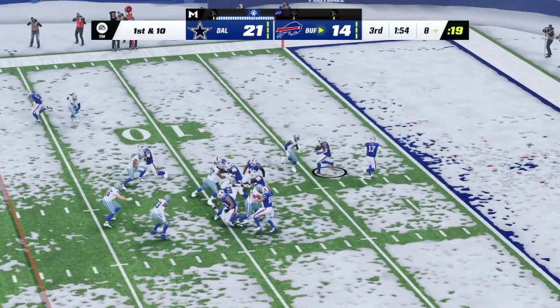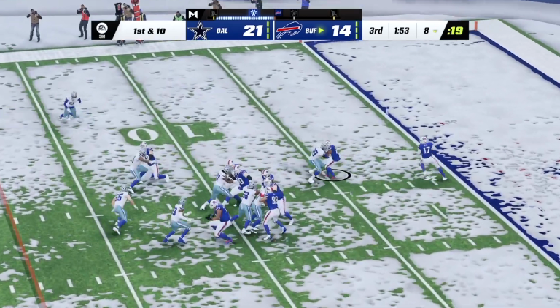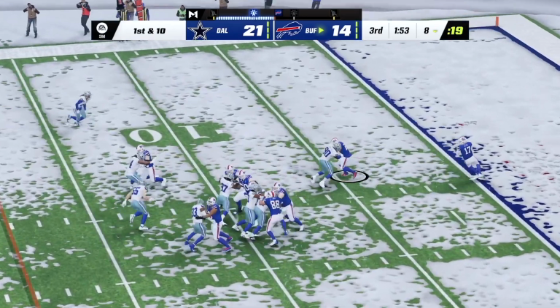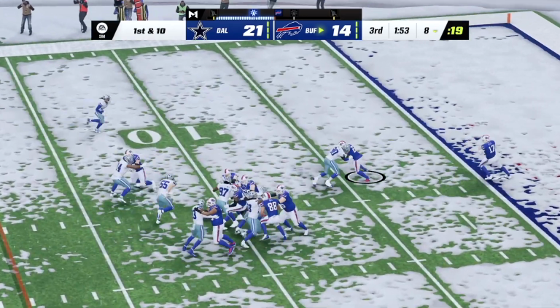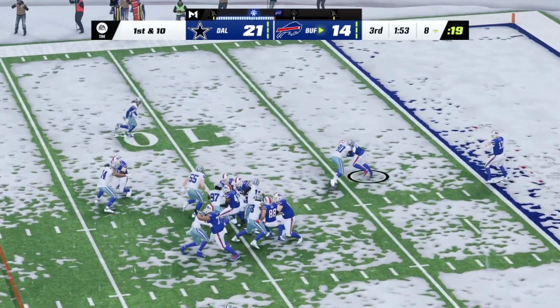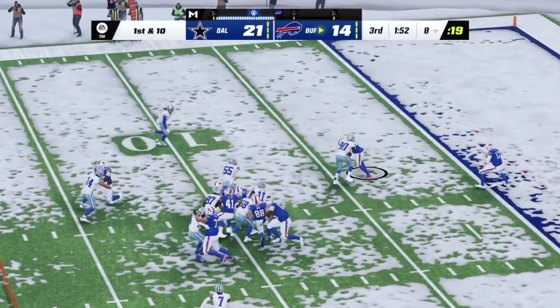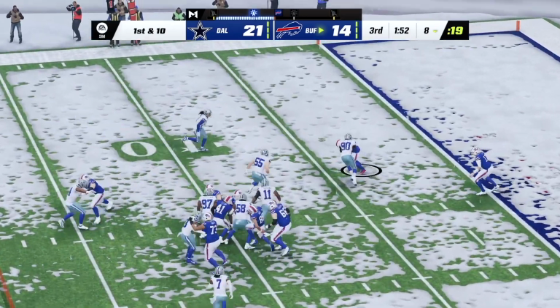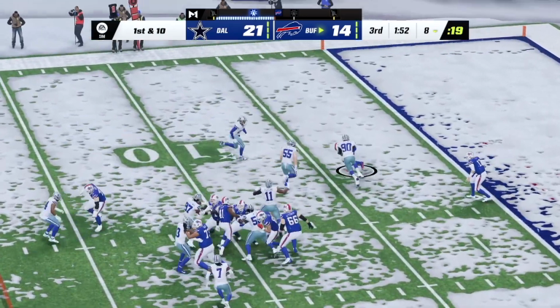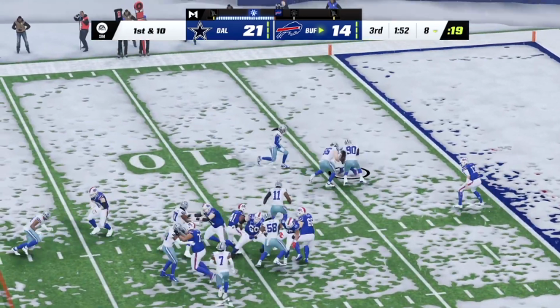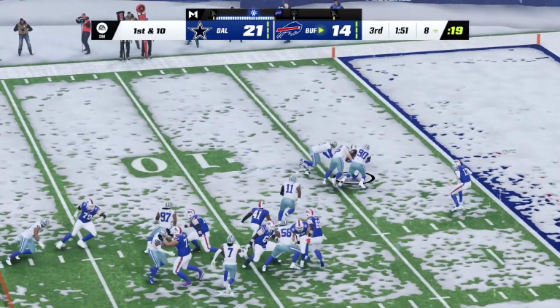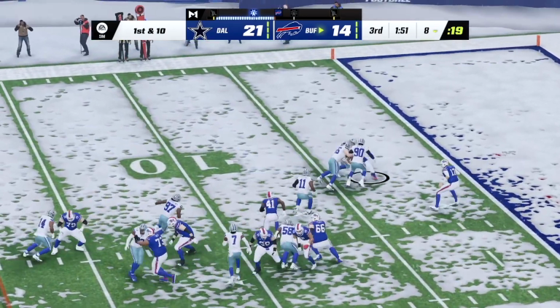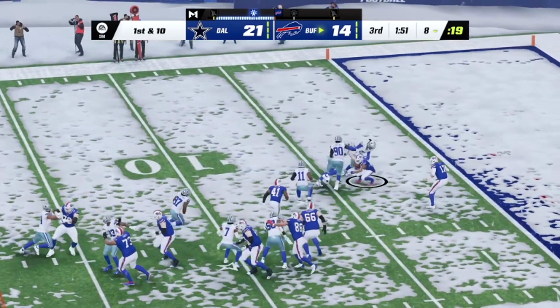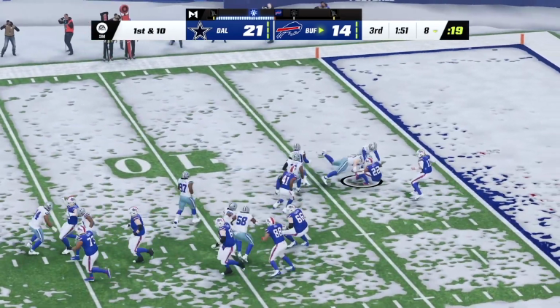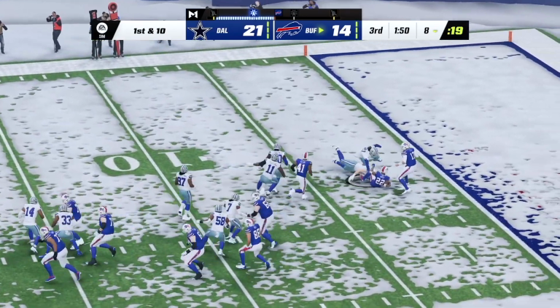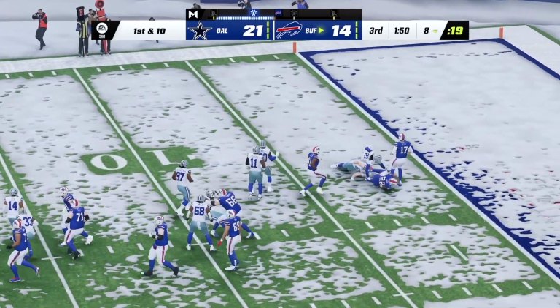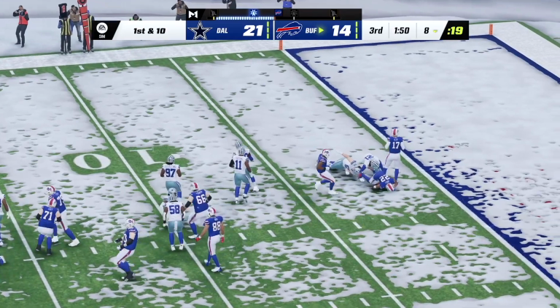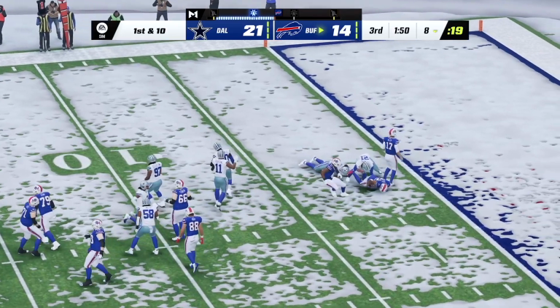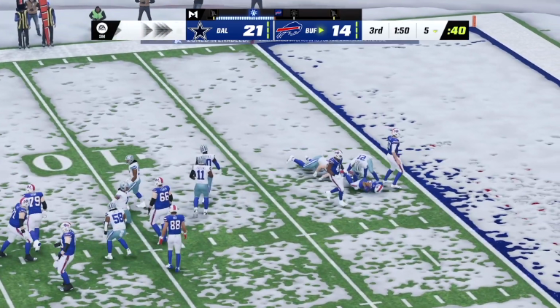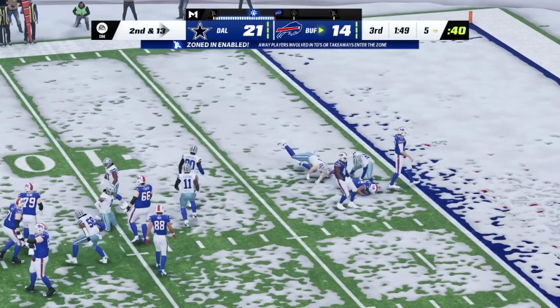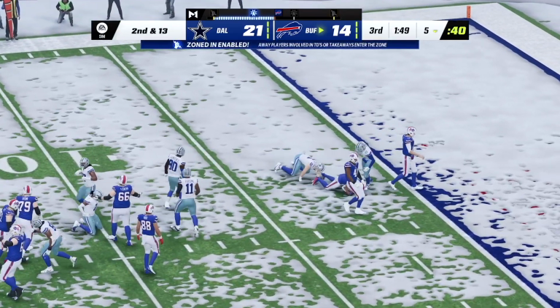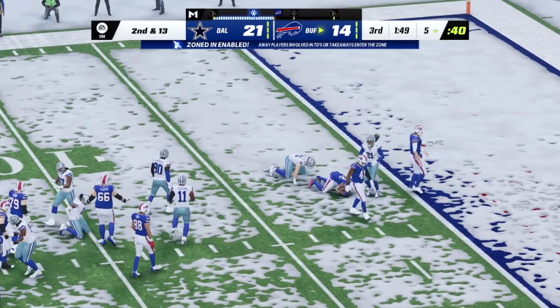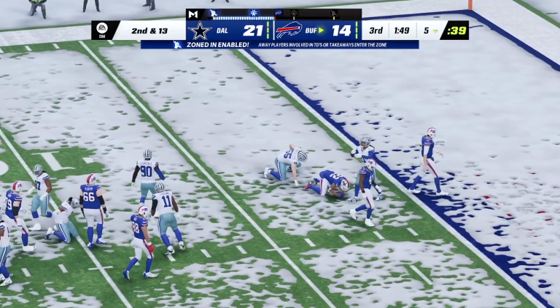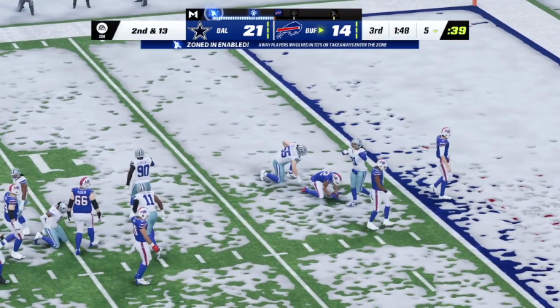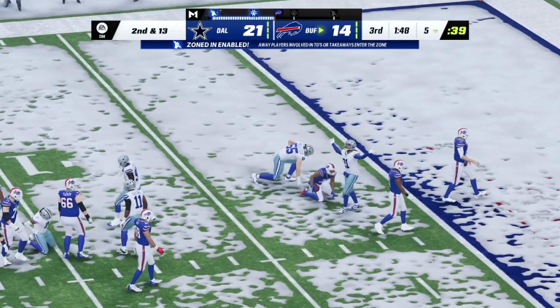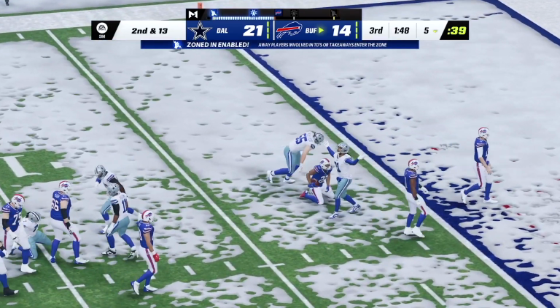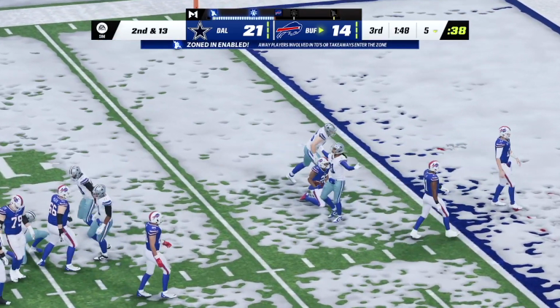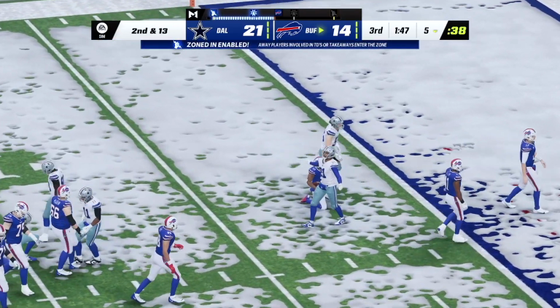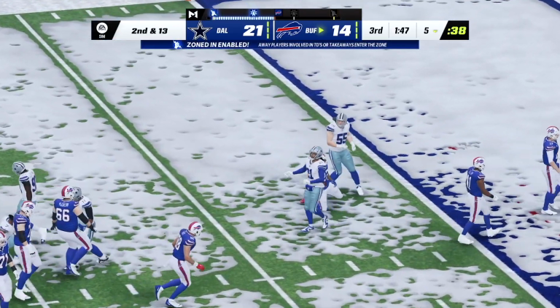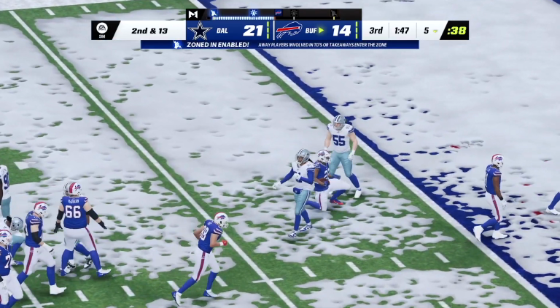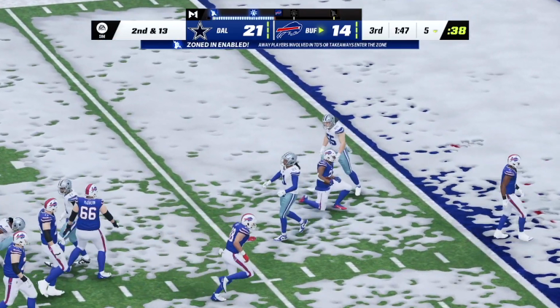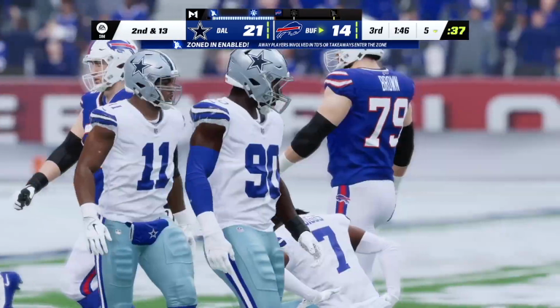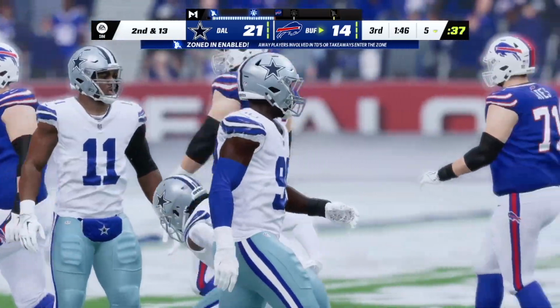They hand this off to Harris, and he'll be hit and dropped for a loss at the five-yard line.